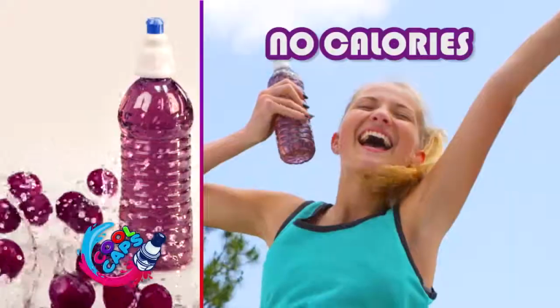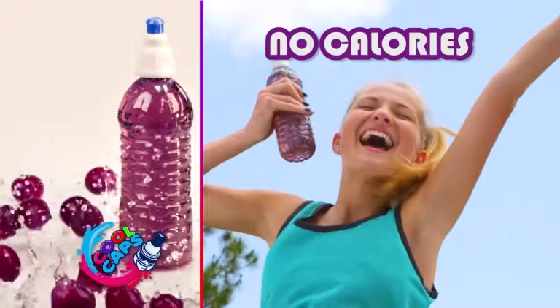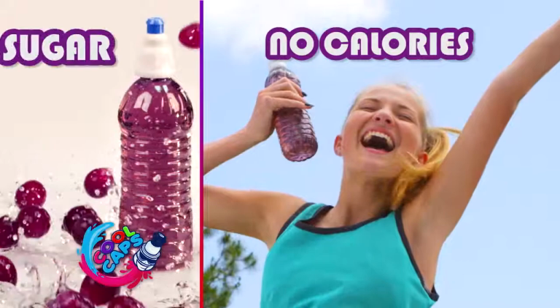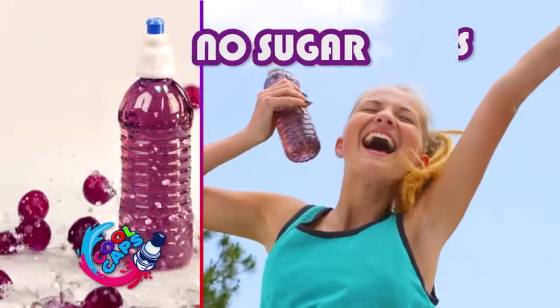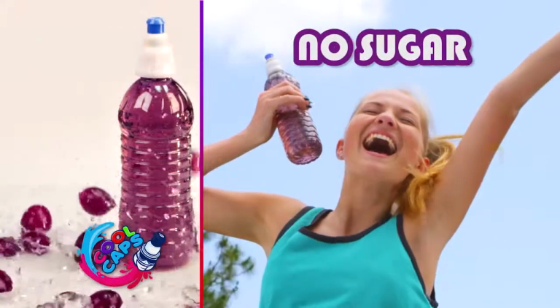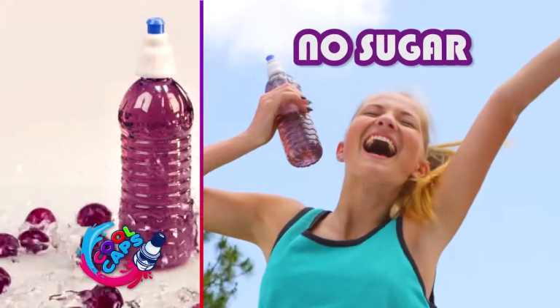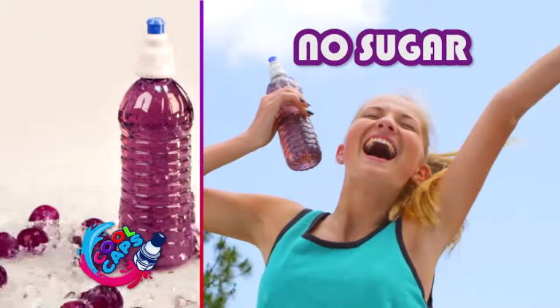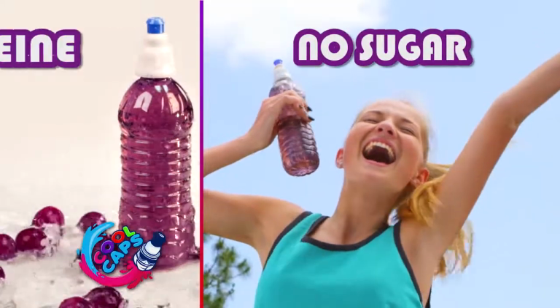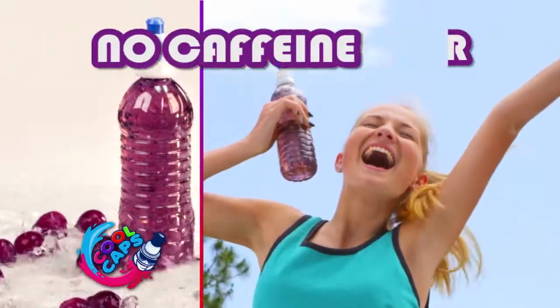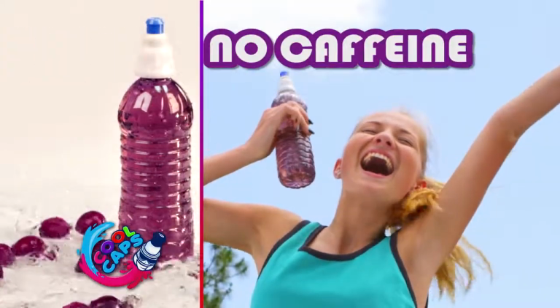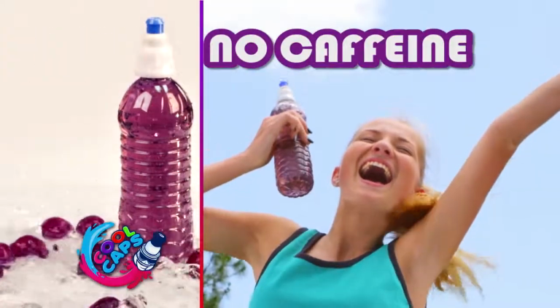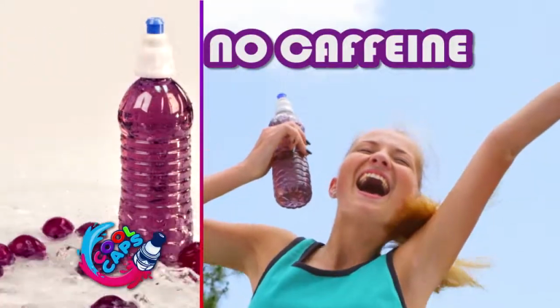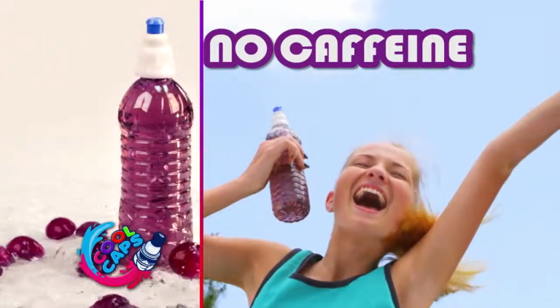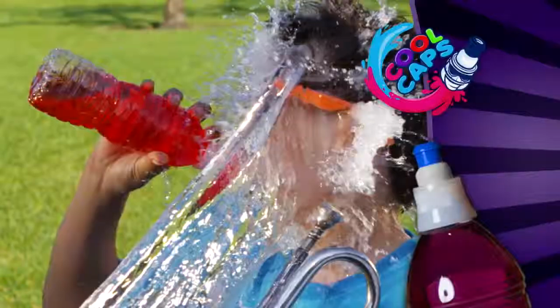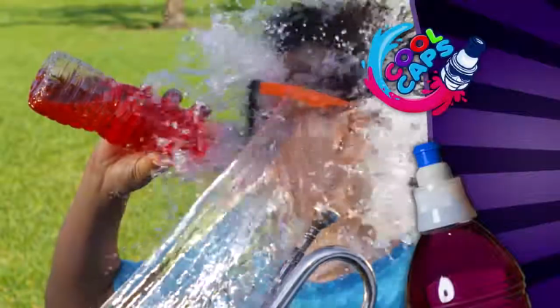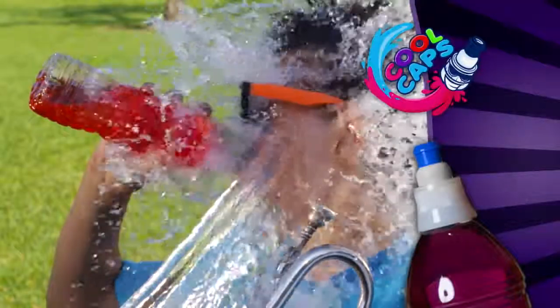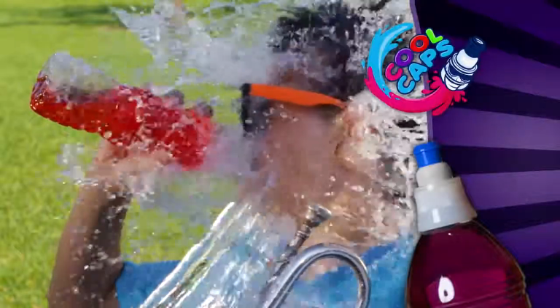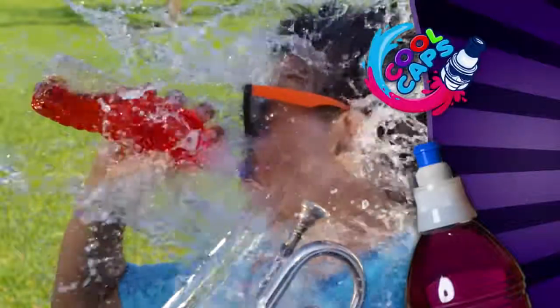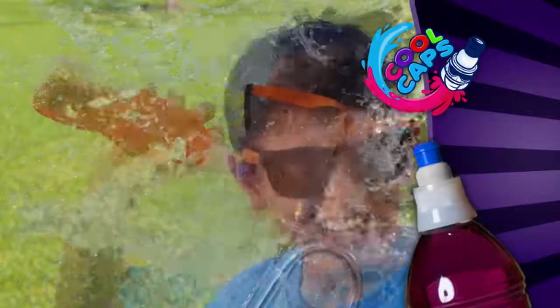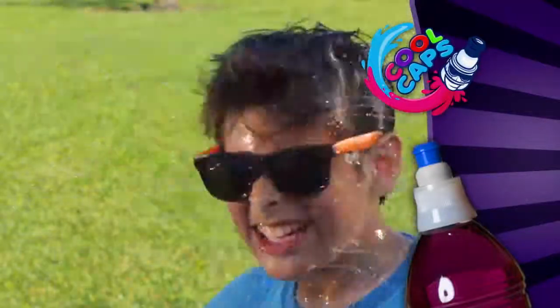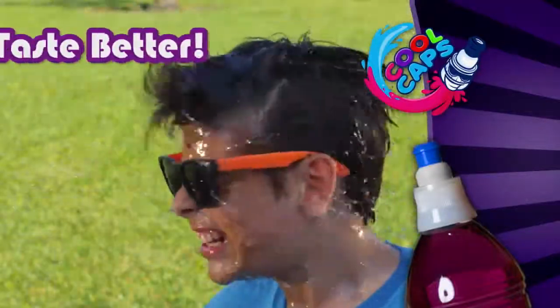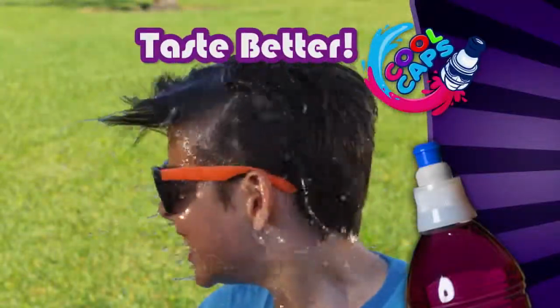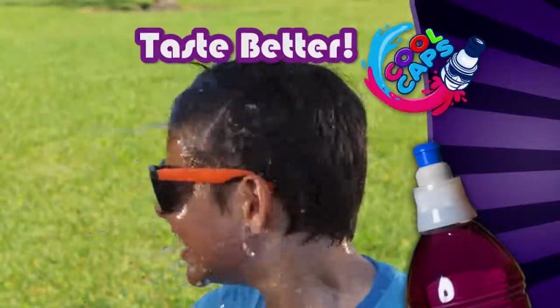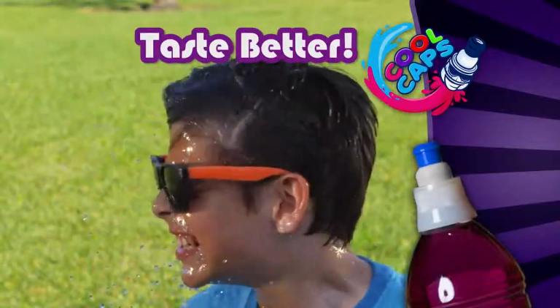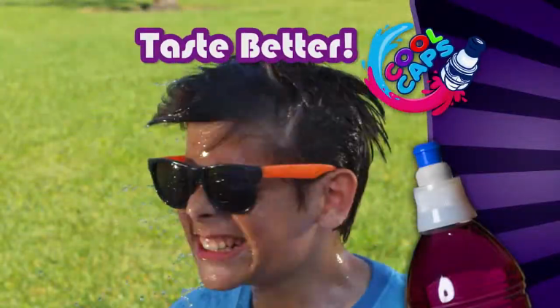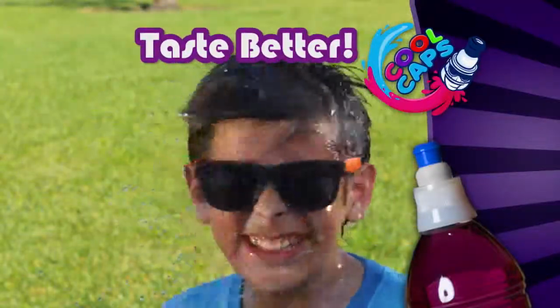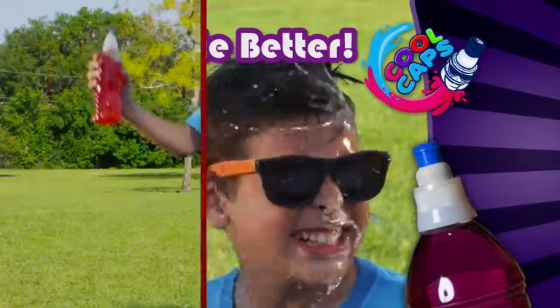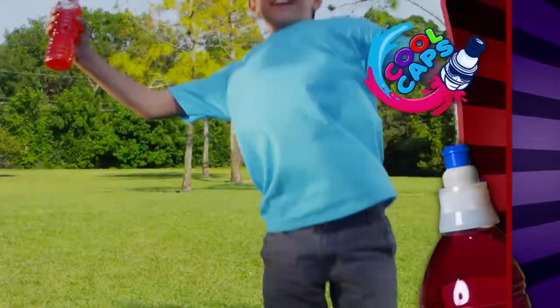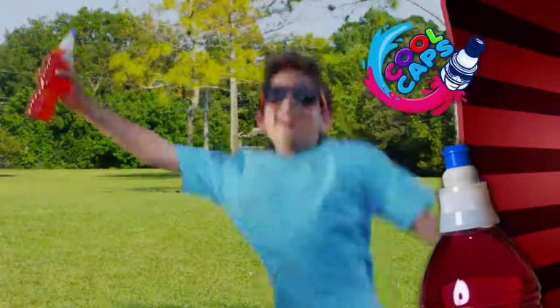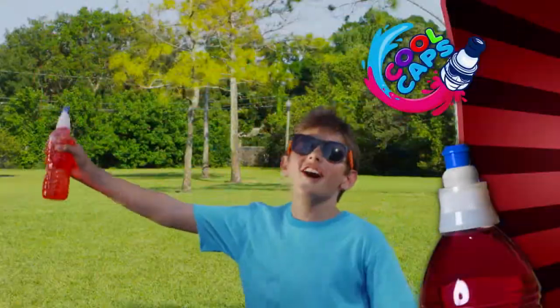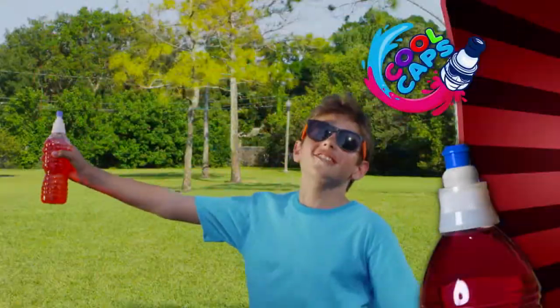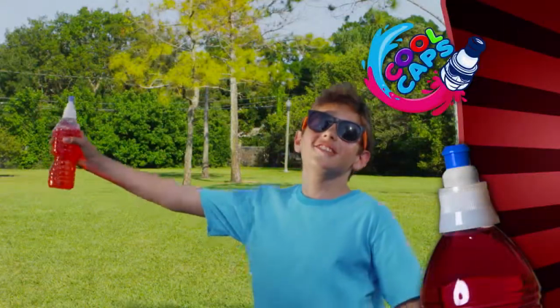Pump the fruity goodness into any water bottle and blast off with excitement. No calories, no sugar, no caffeine. Cool Caps simply make water taste better. It's awesome.